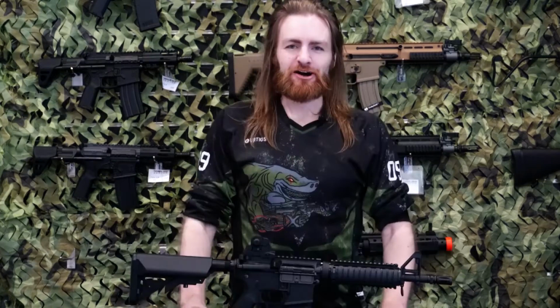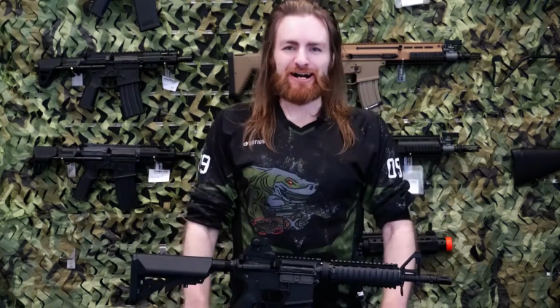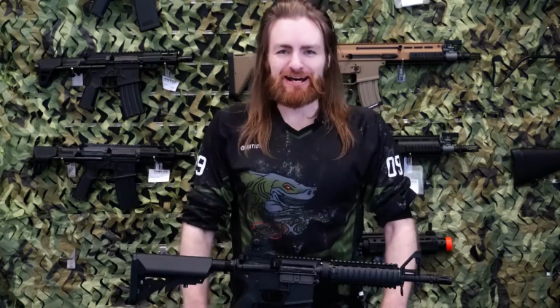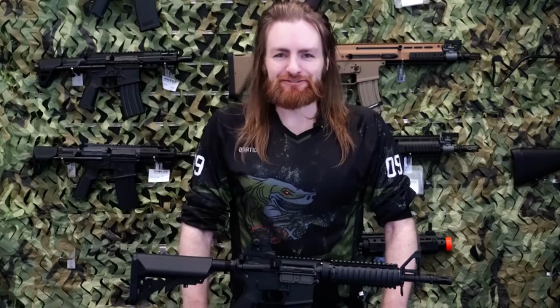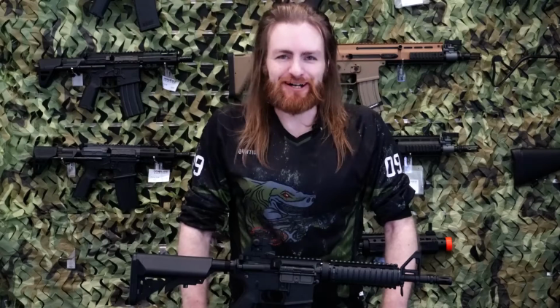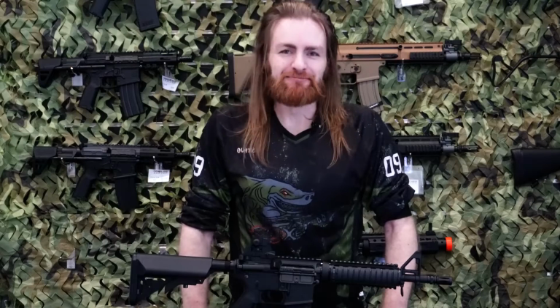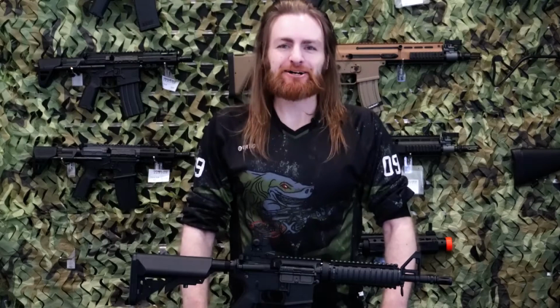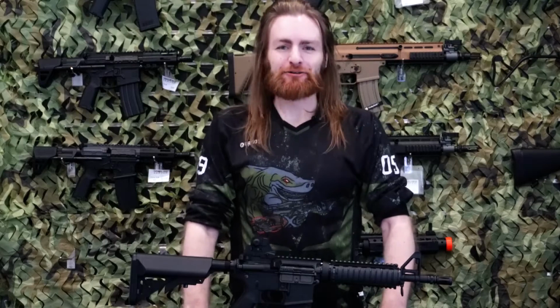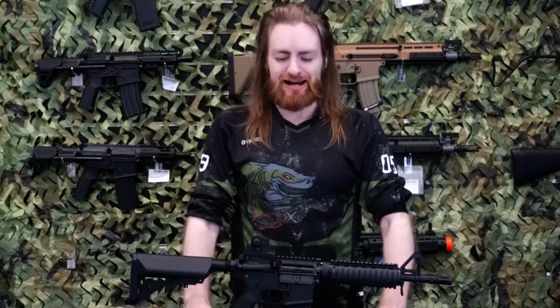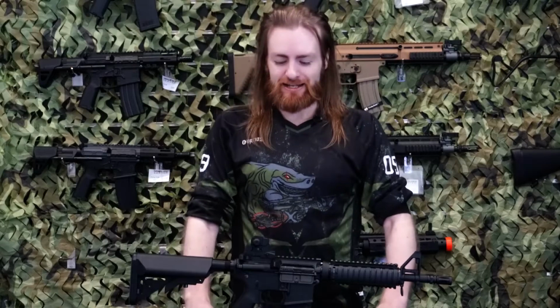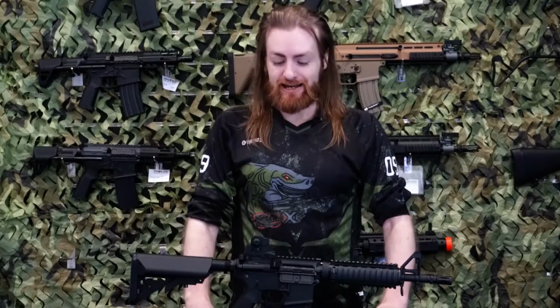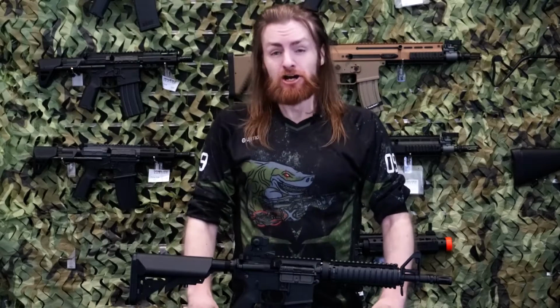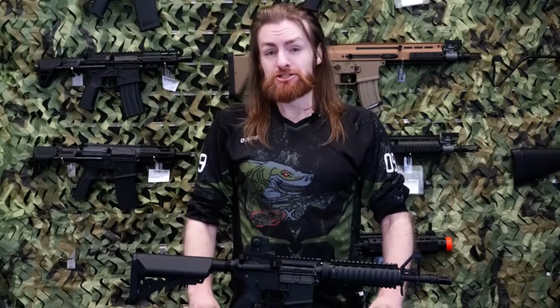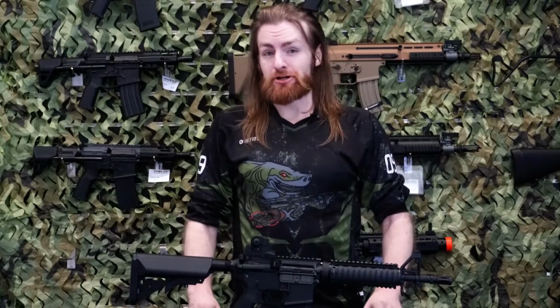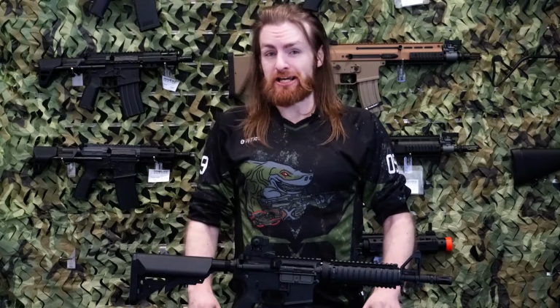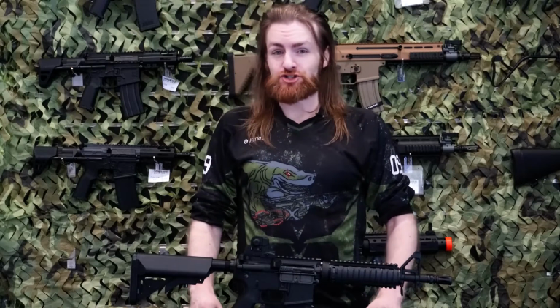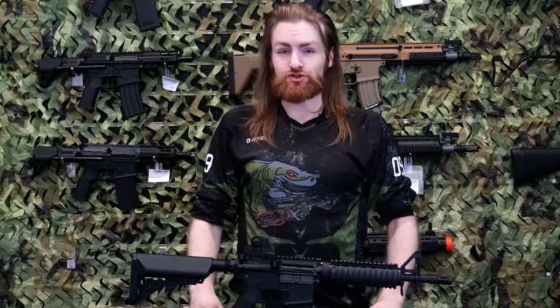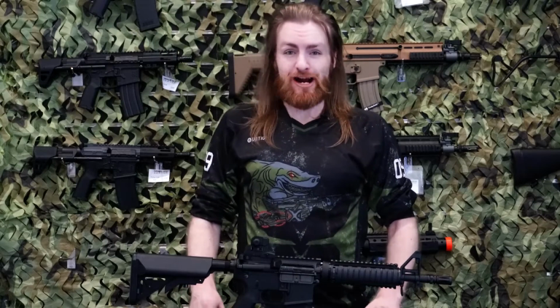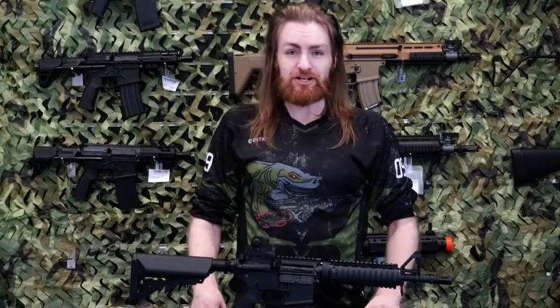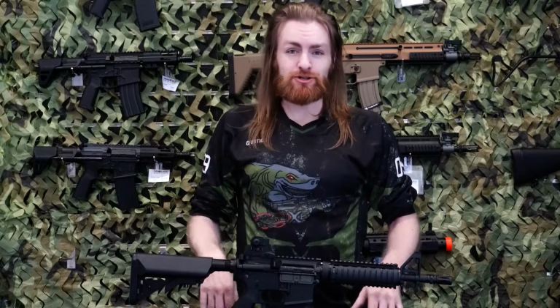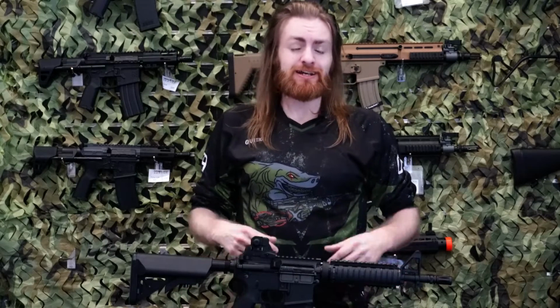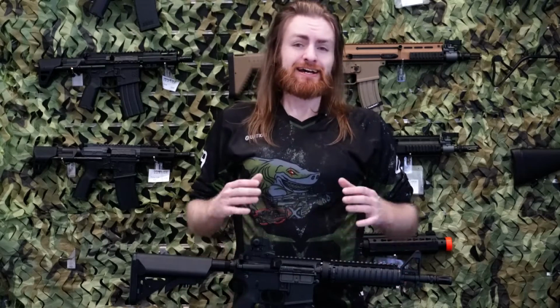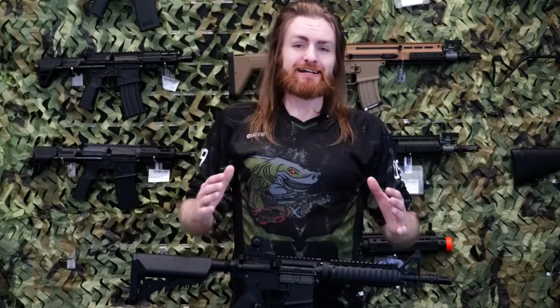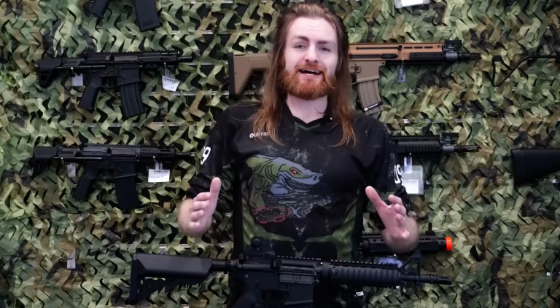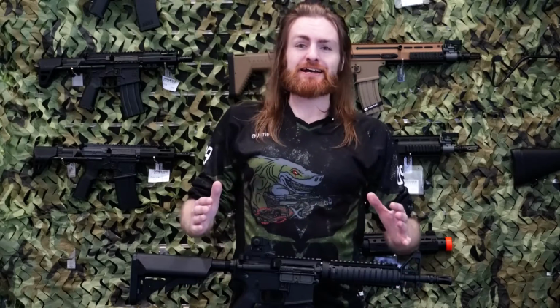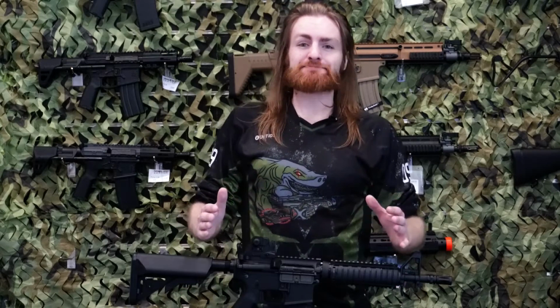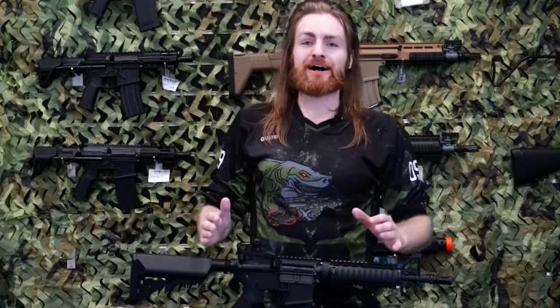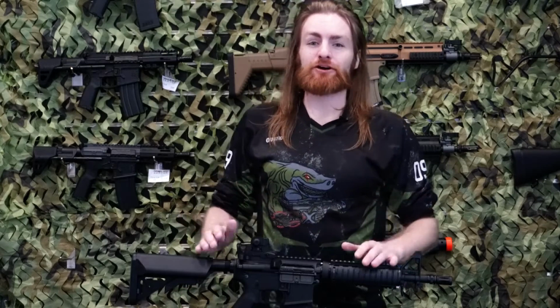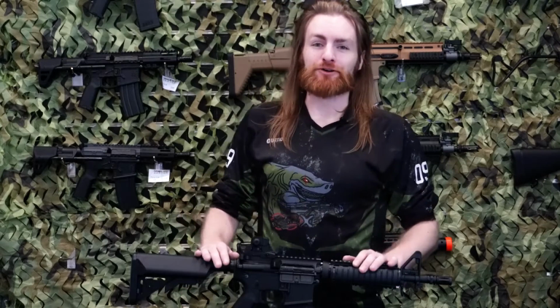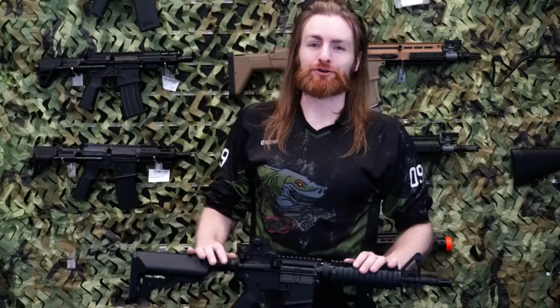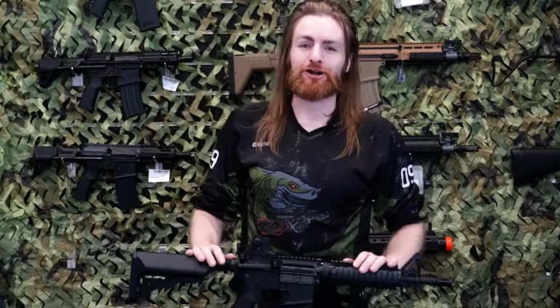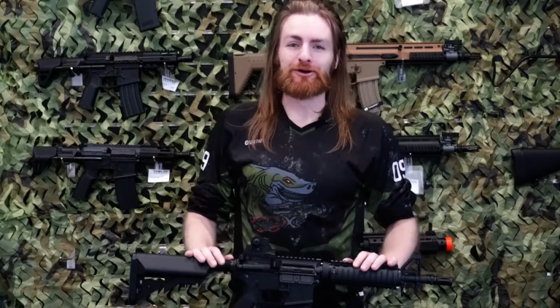All right, enough mucking around. We're gonna get straight into it — here's our next part of the chrono.